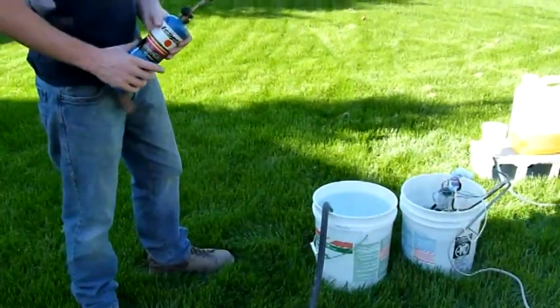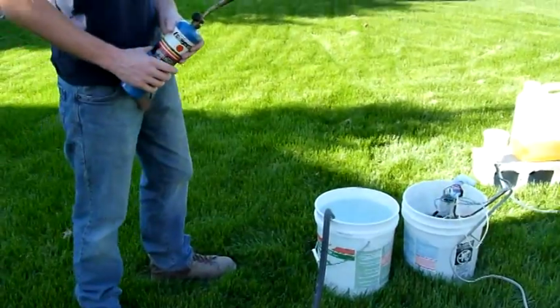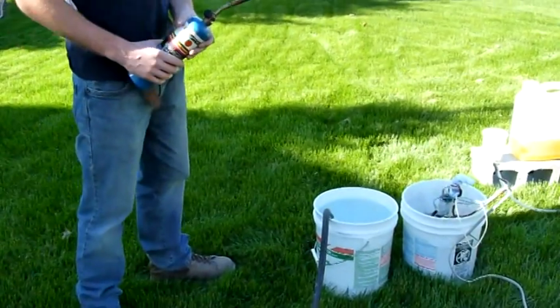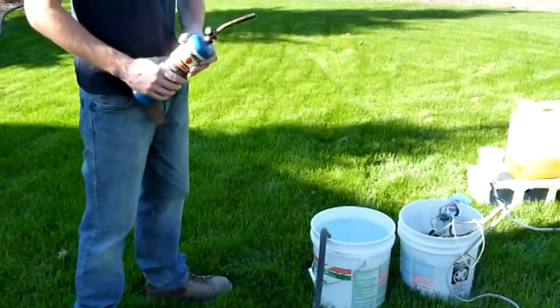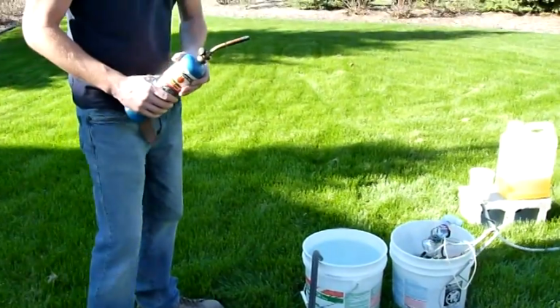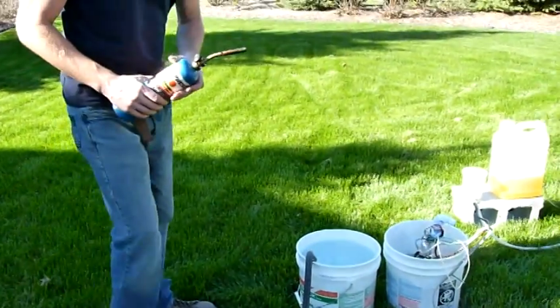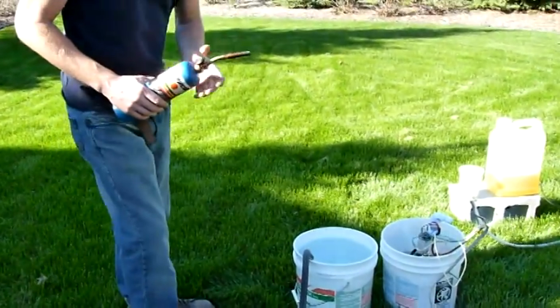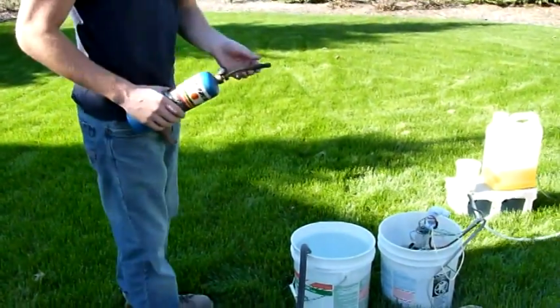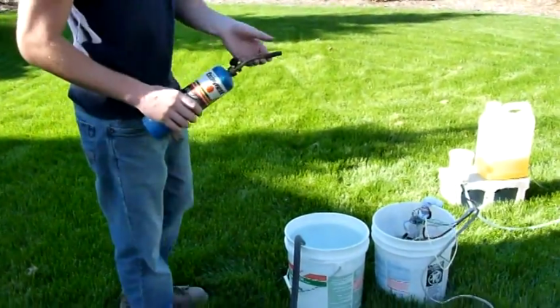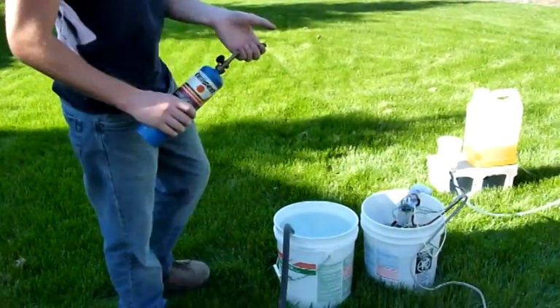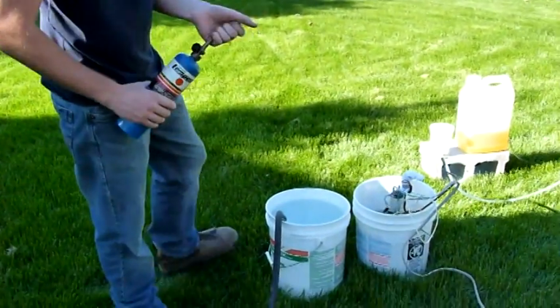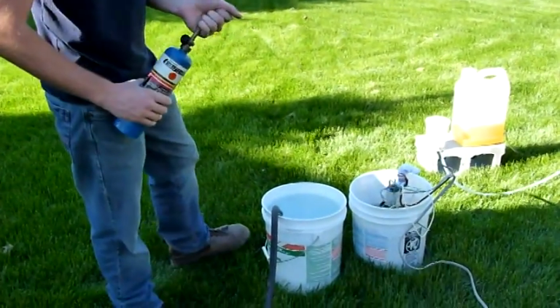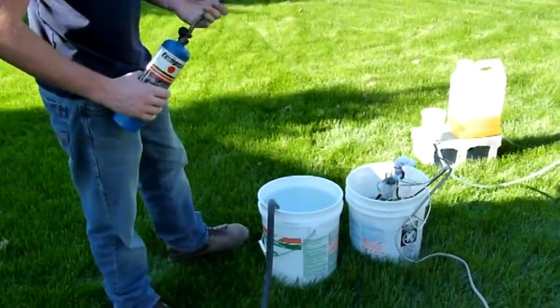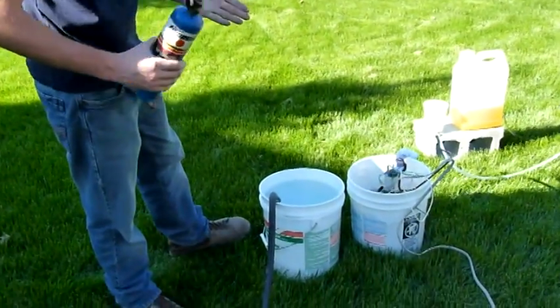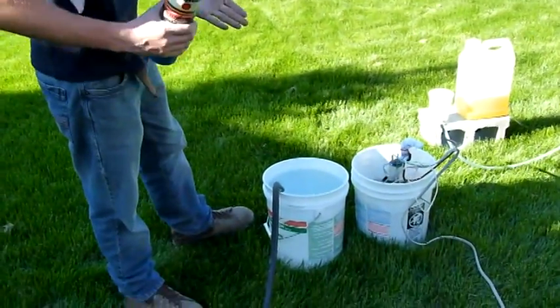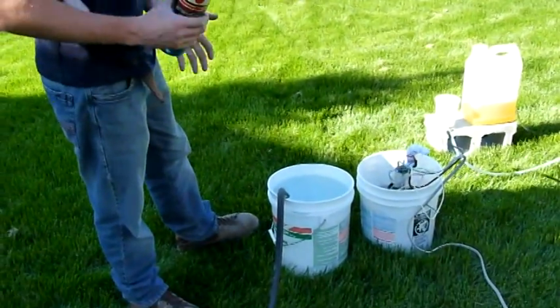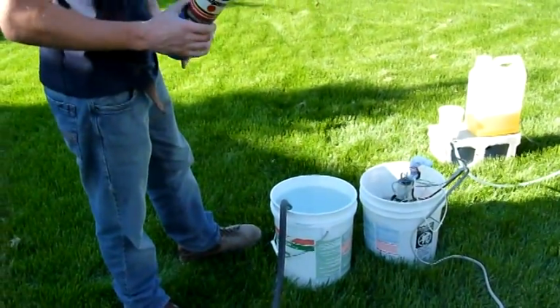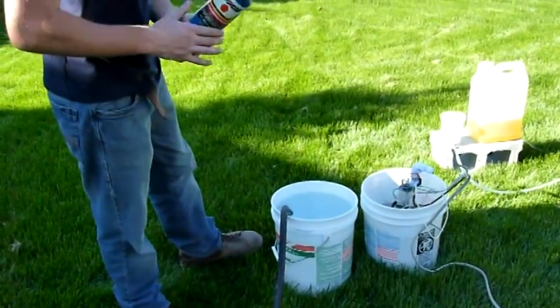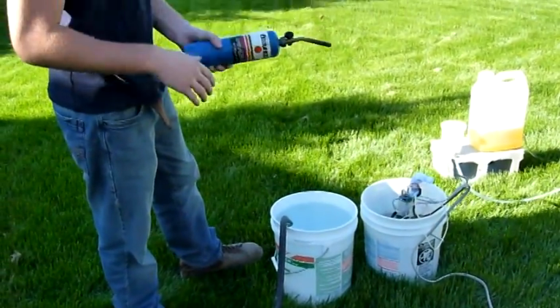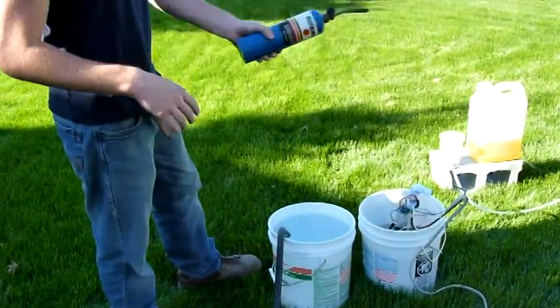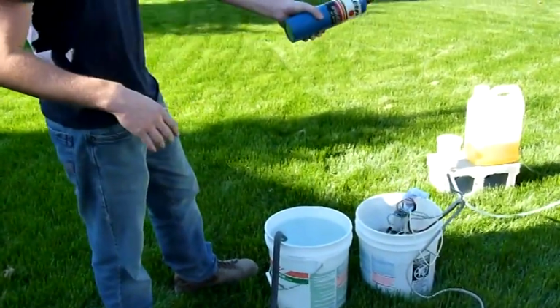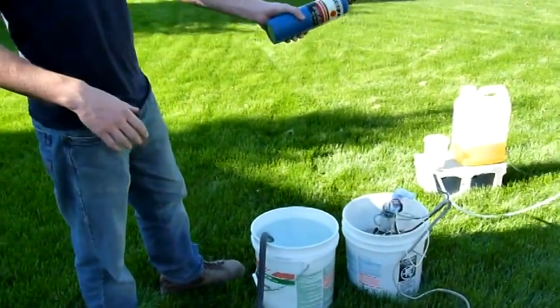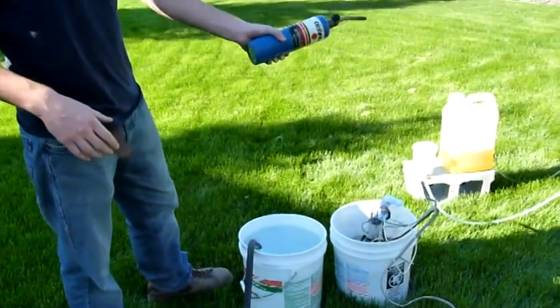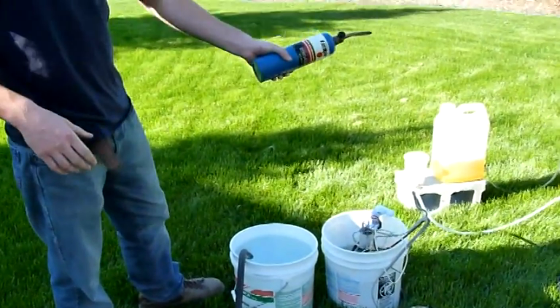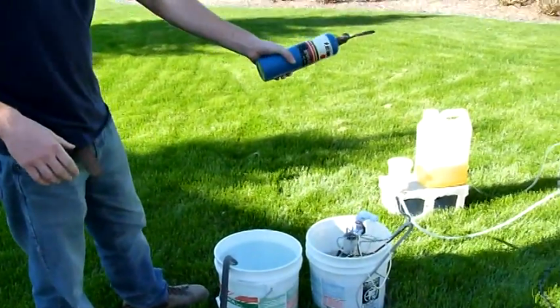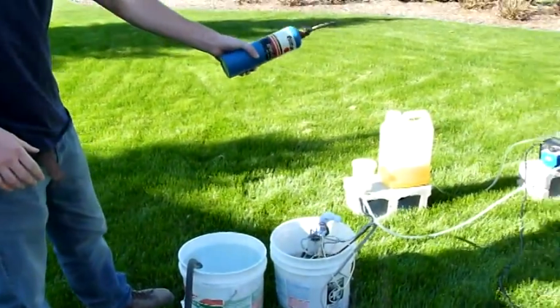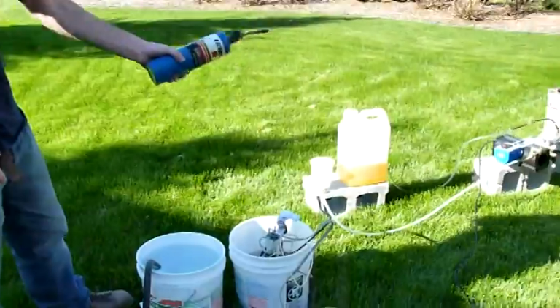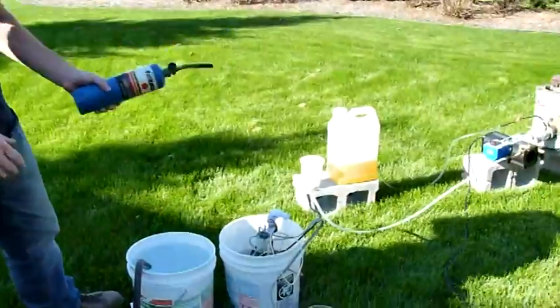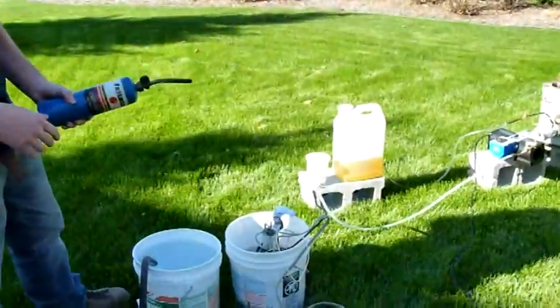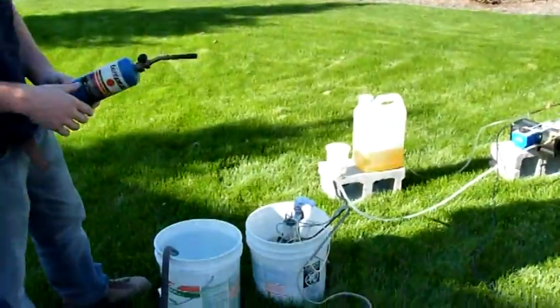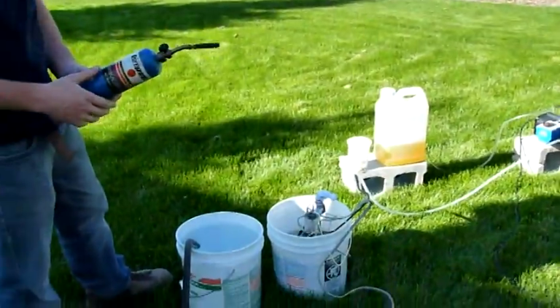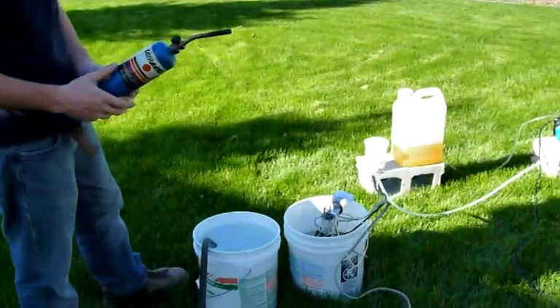Hi everyone. Welcome to the Doug's Lab video. In this video, I'll be running my foundry made from the 9mm bullet atomizer.